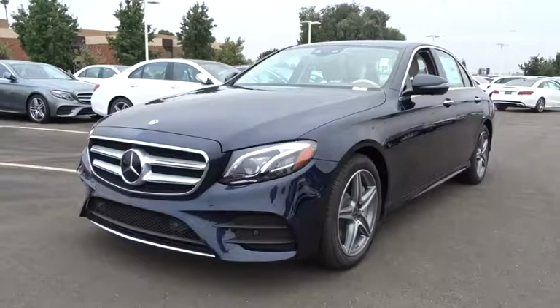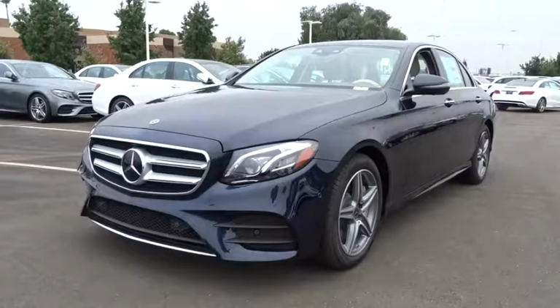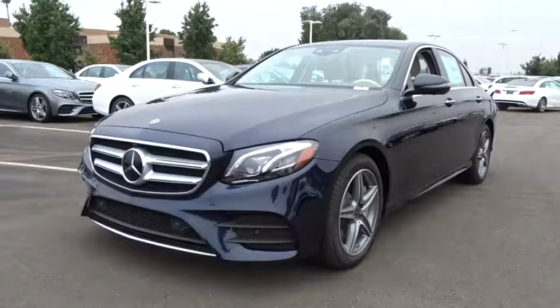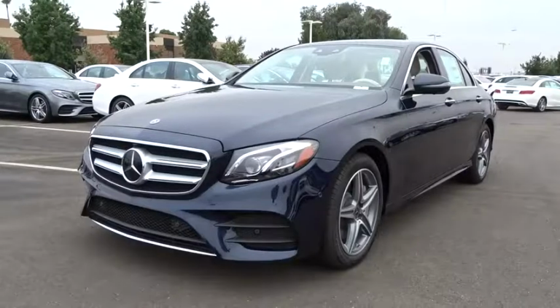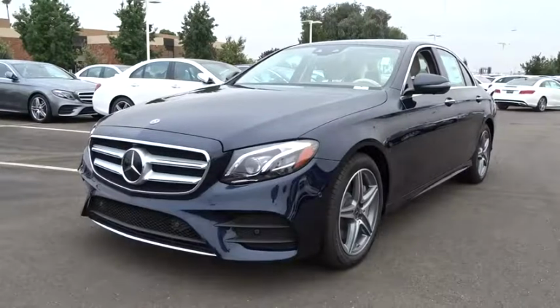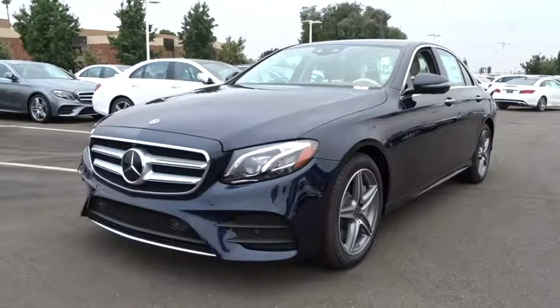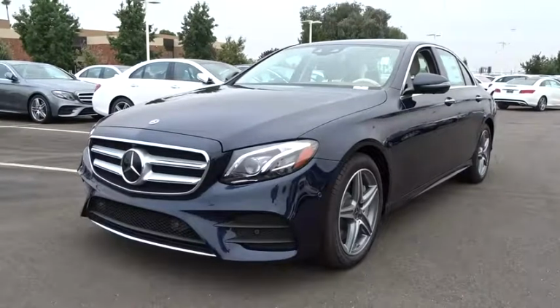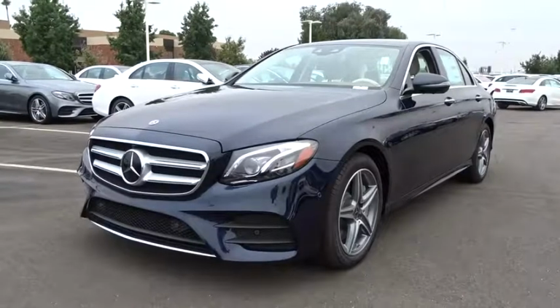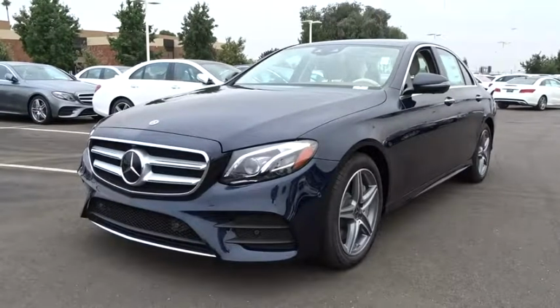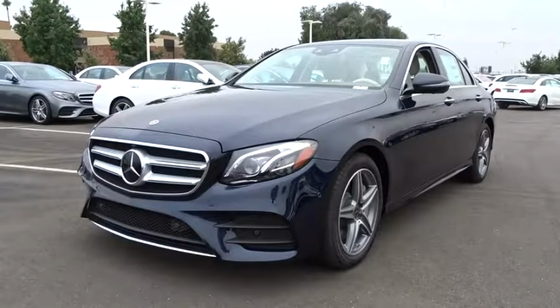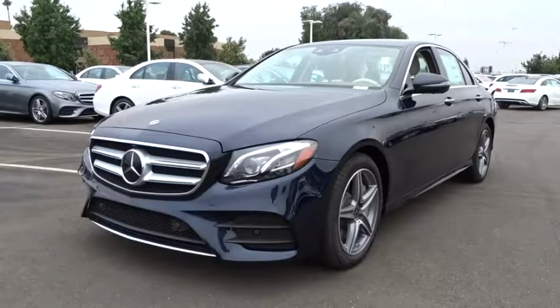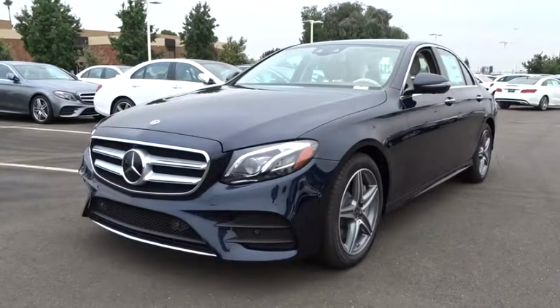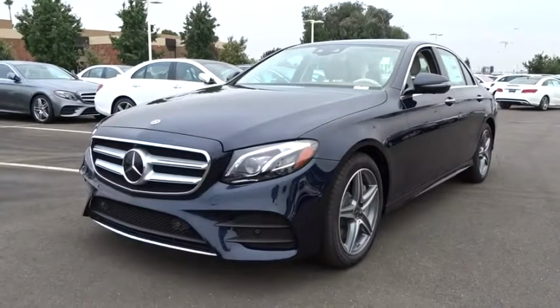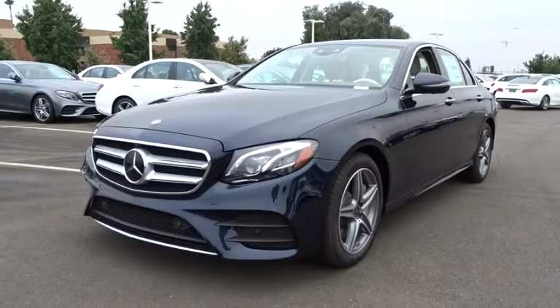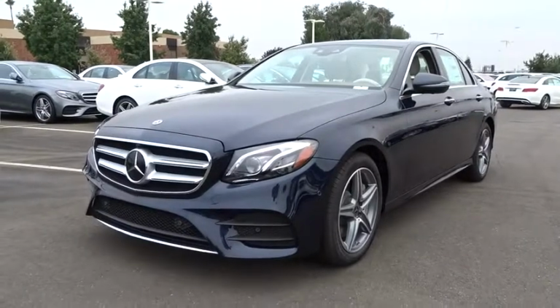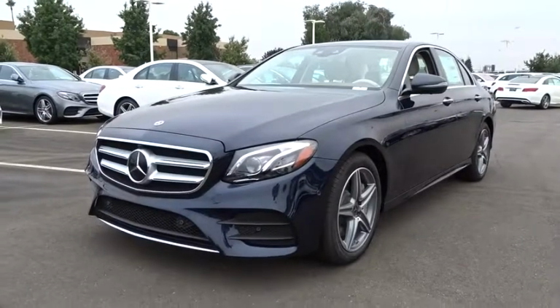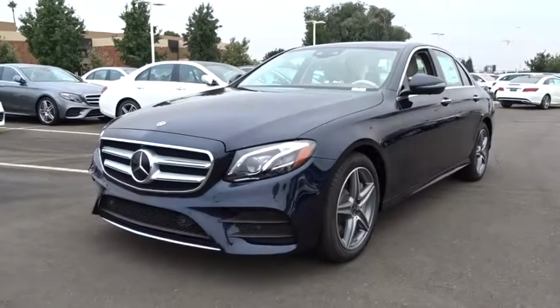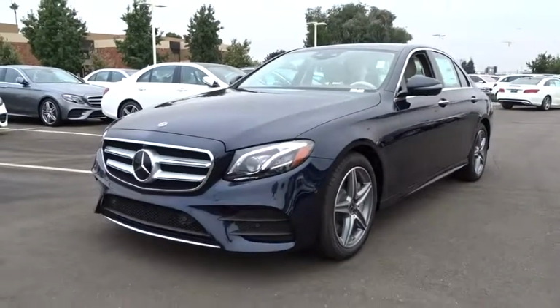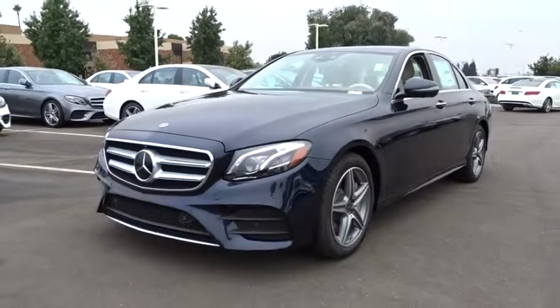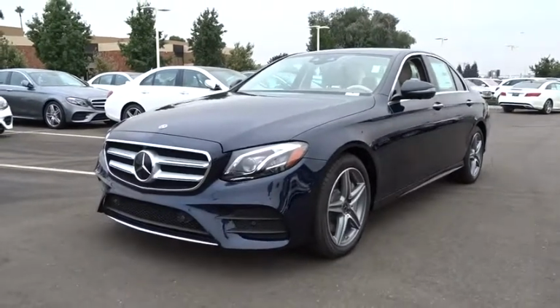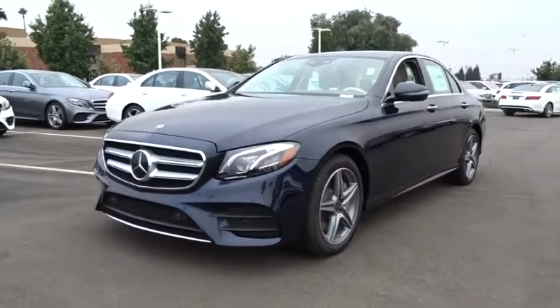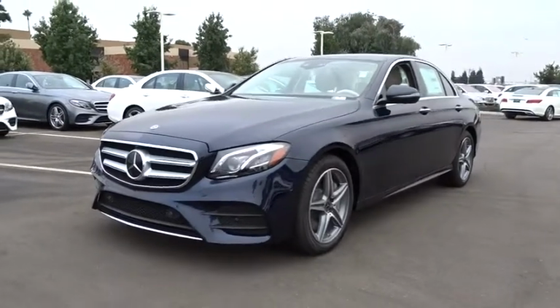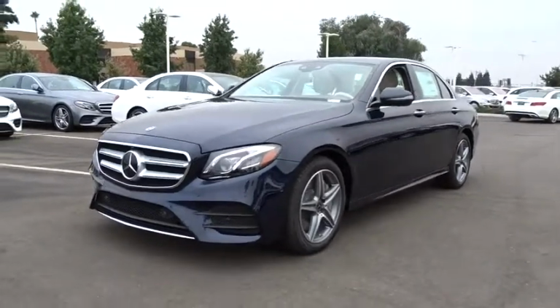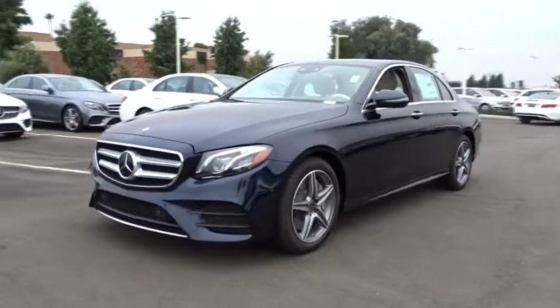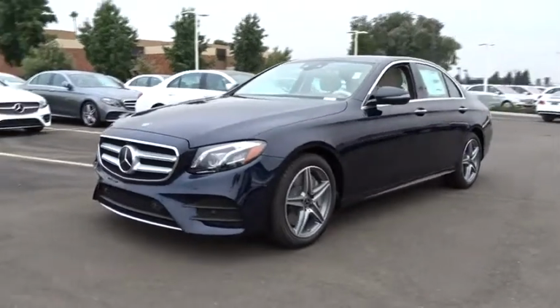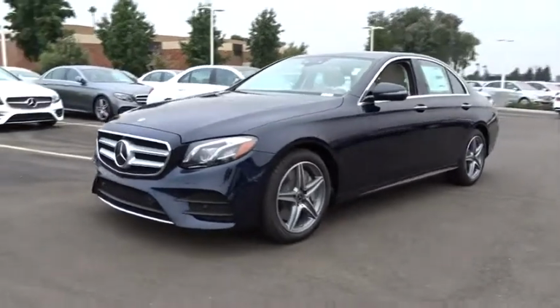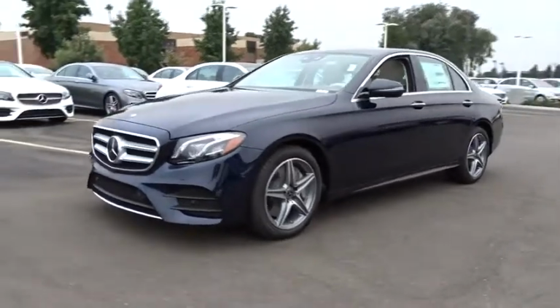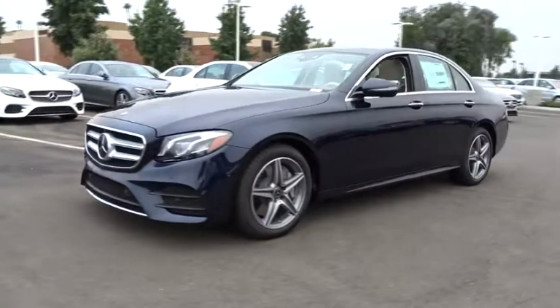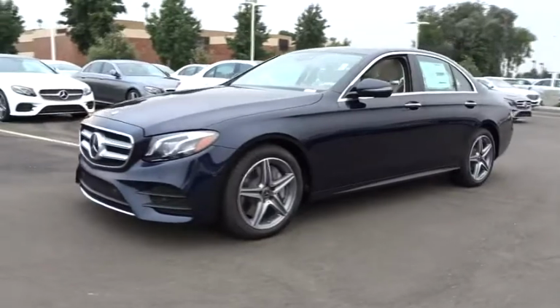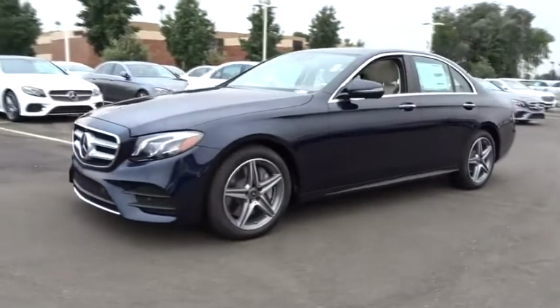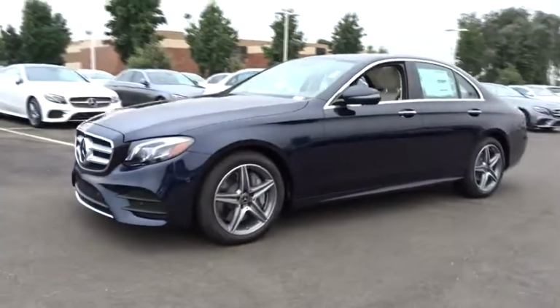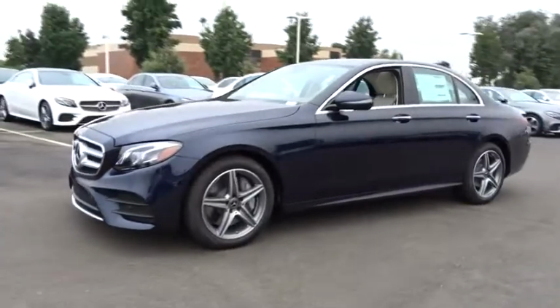The 2018 Mercedes E-Class. Some predict the future — we prefer to build it.